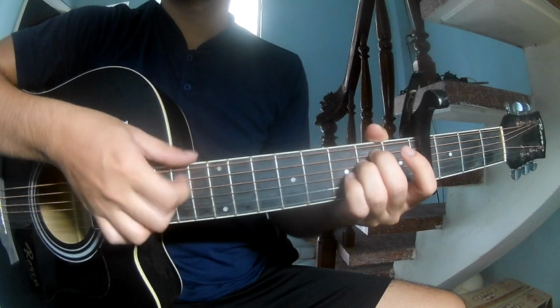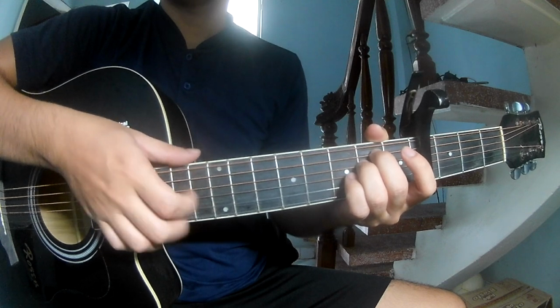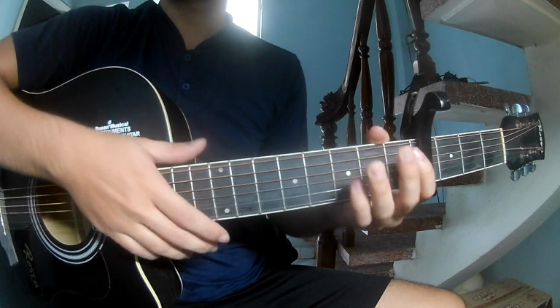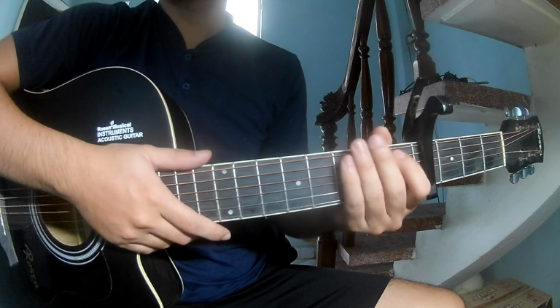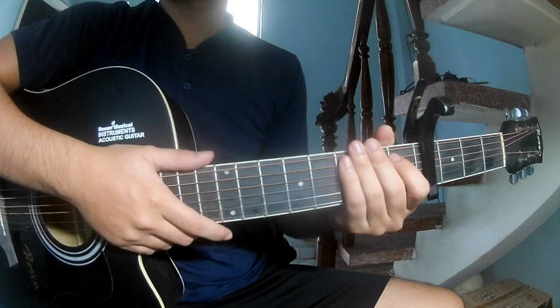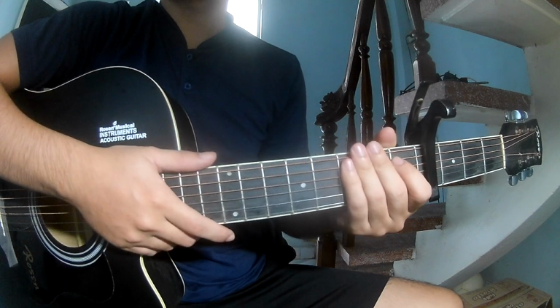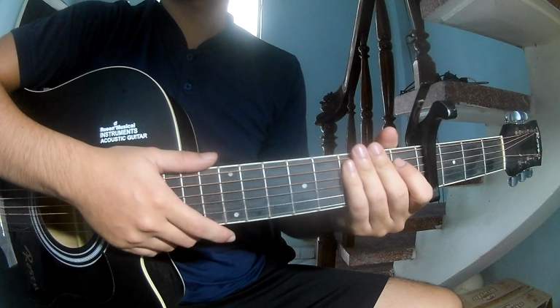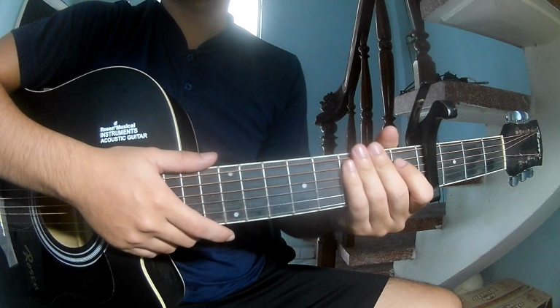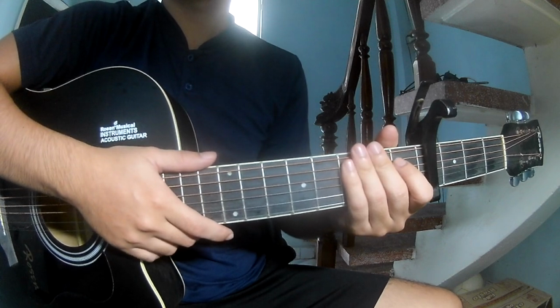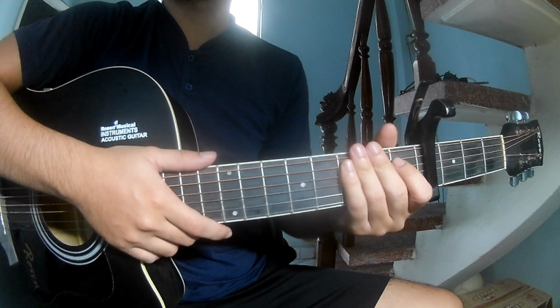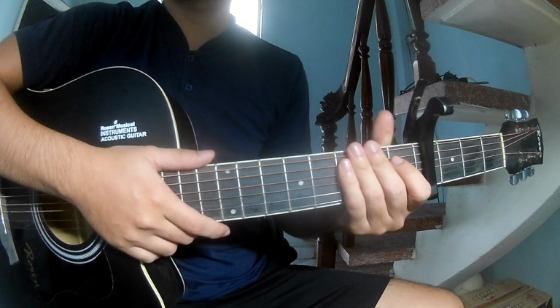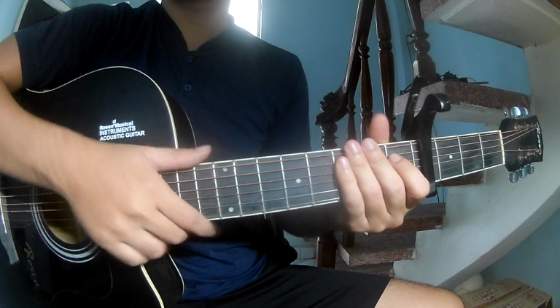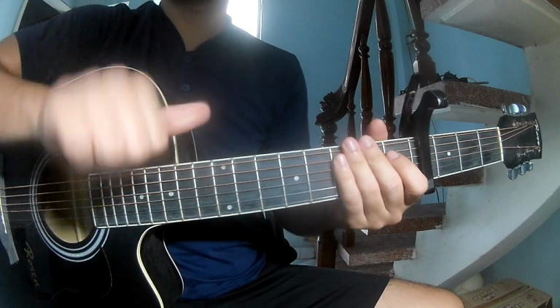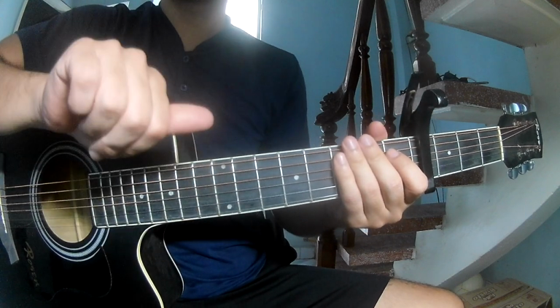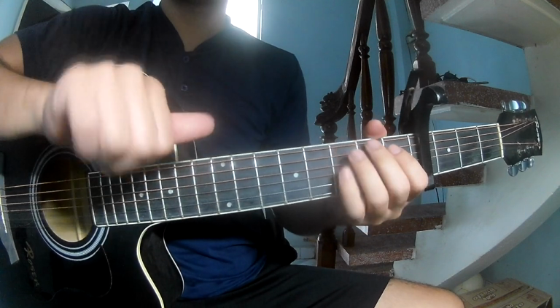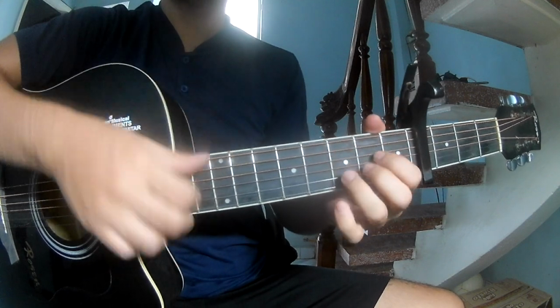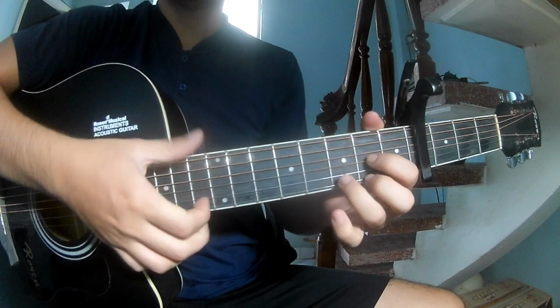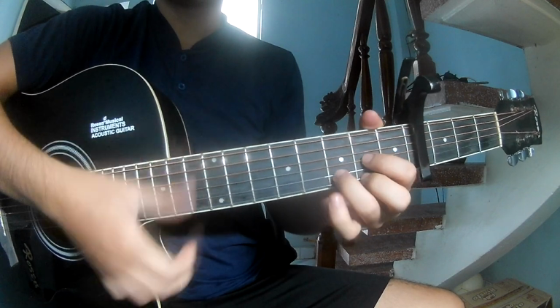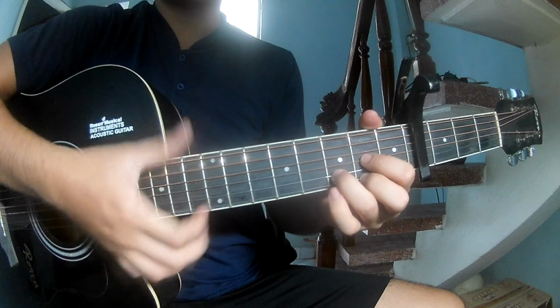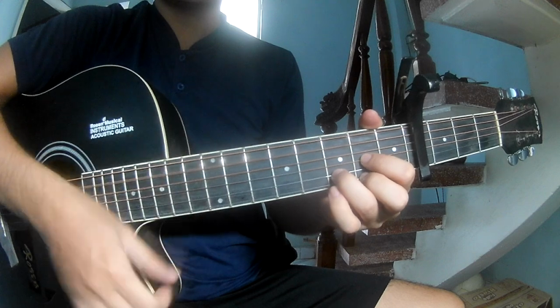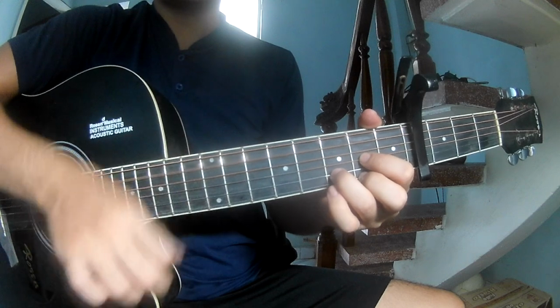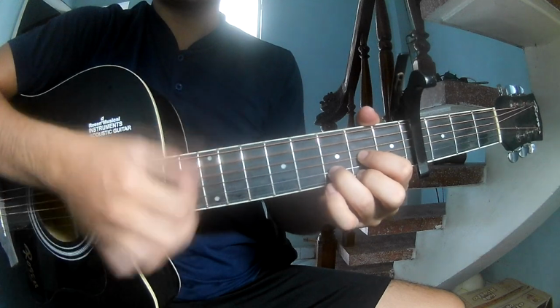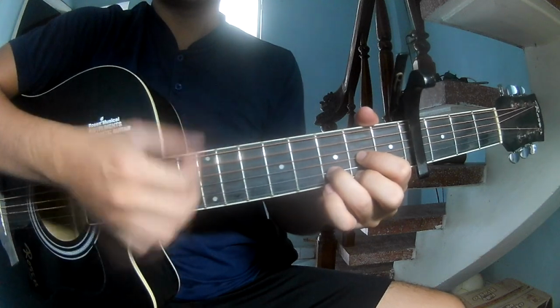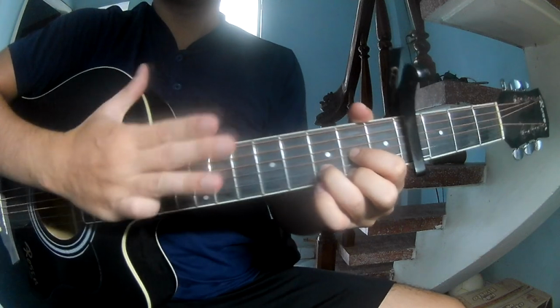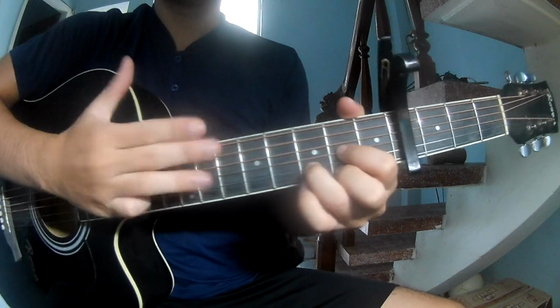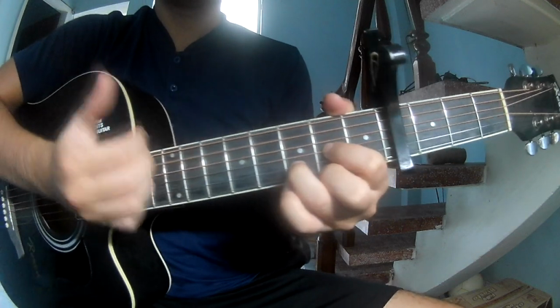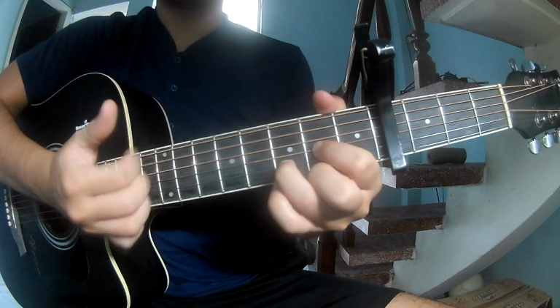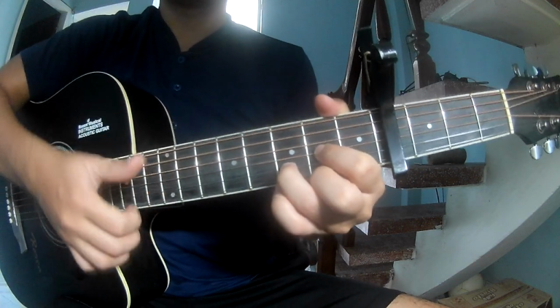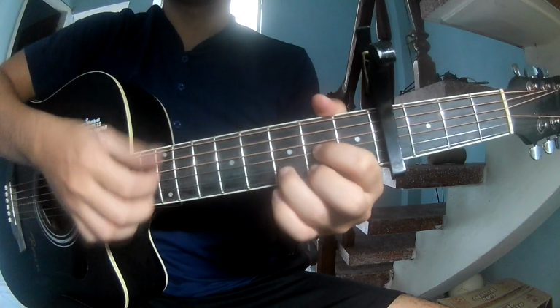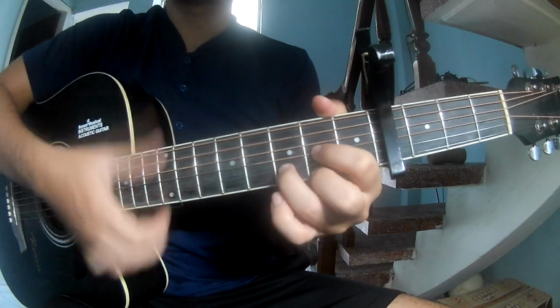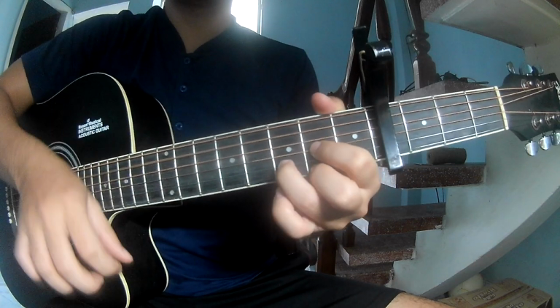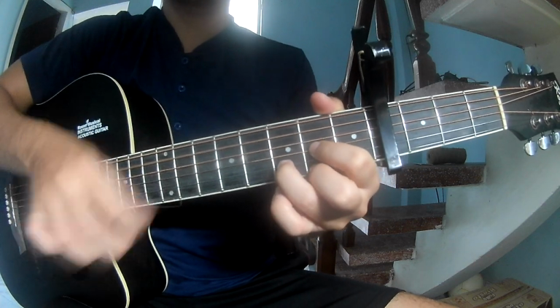And the strumming pattern is the same way for track two on this chord — she plays town, town, up, up, town, town, town.